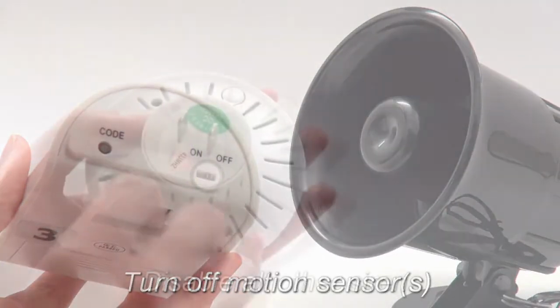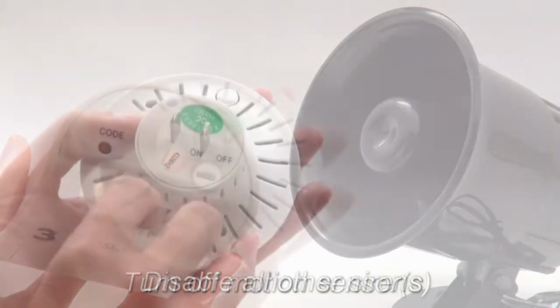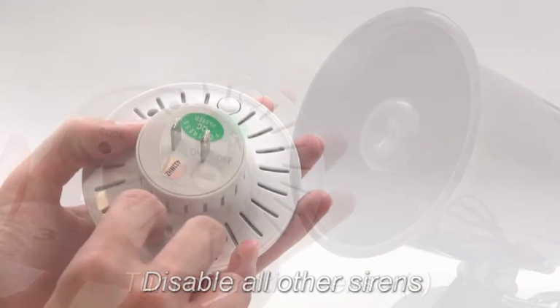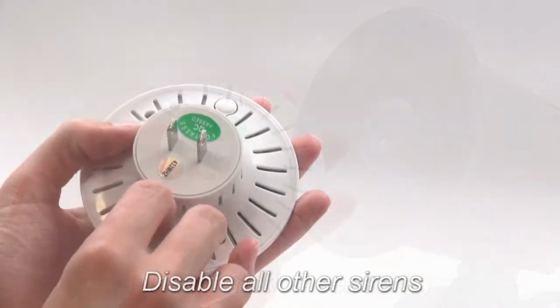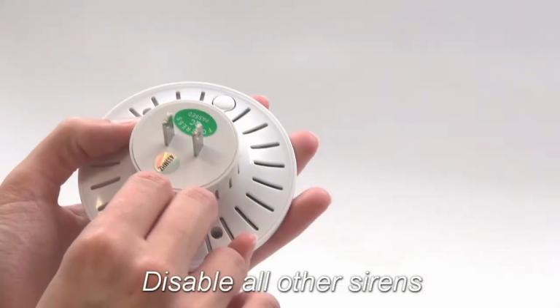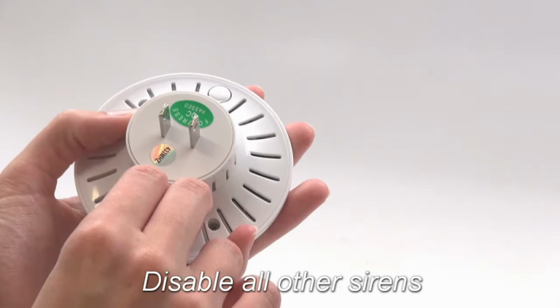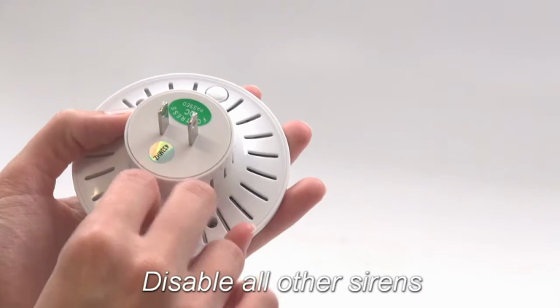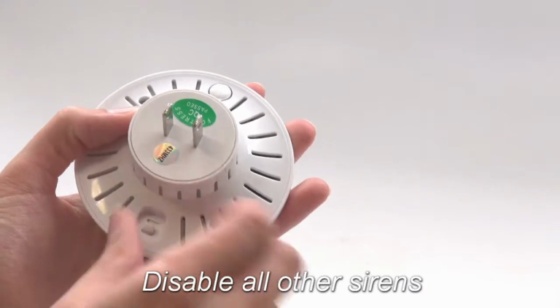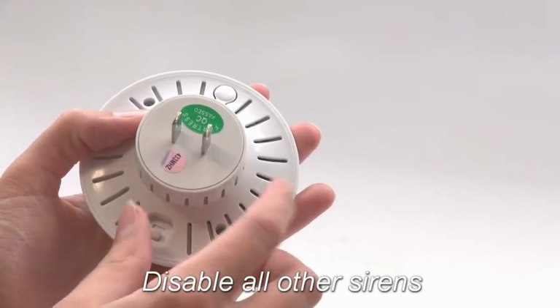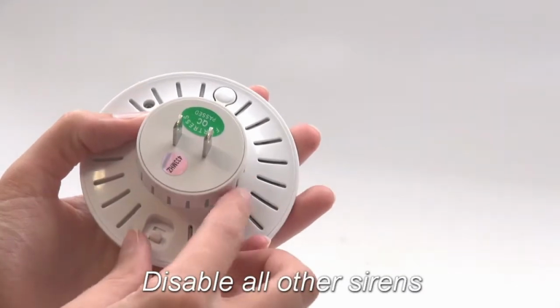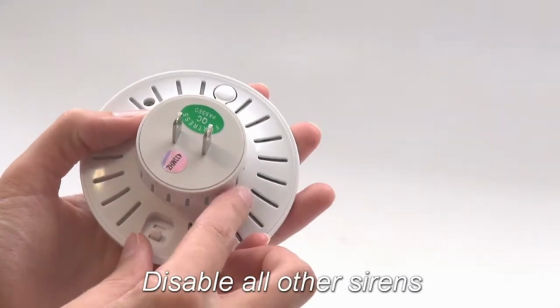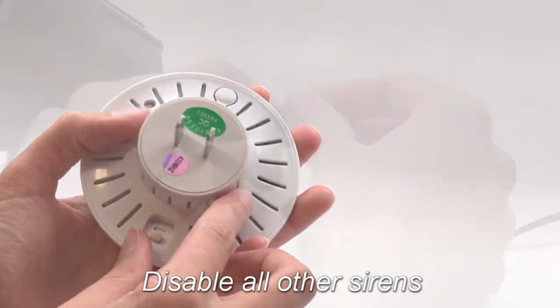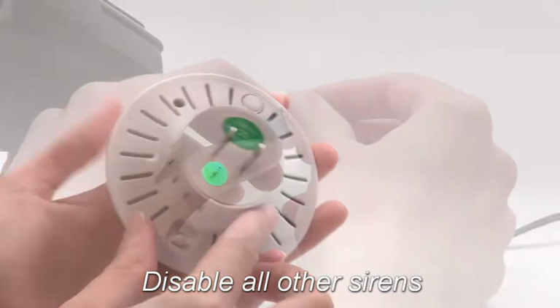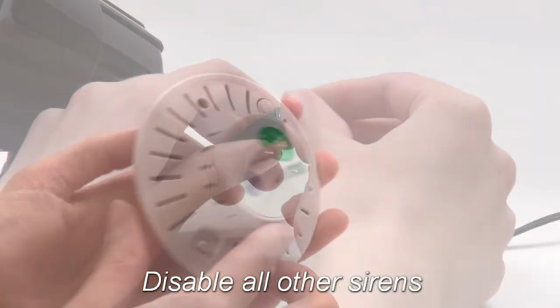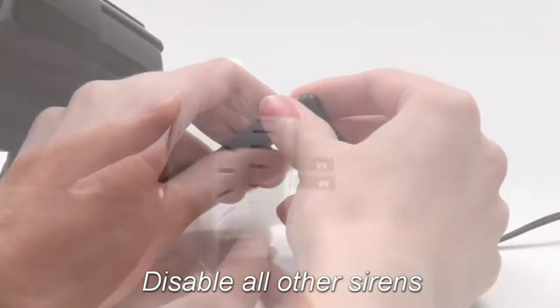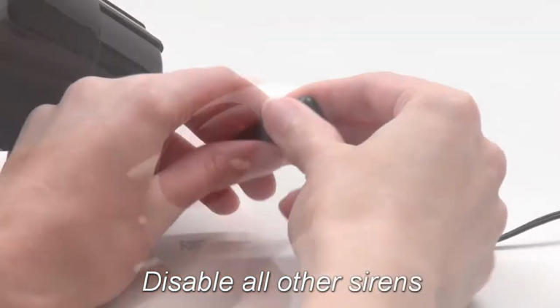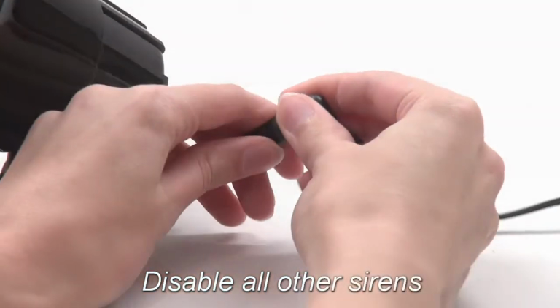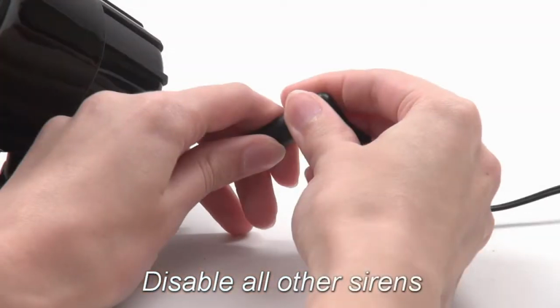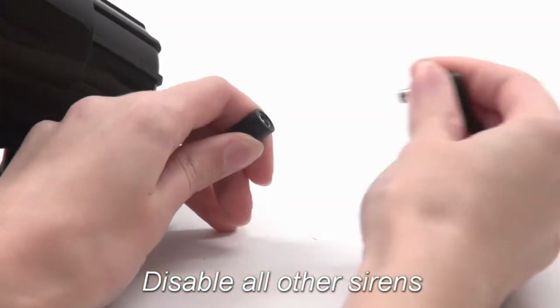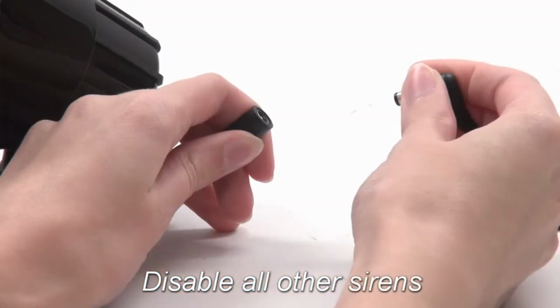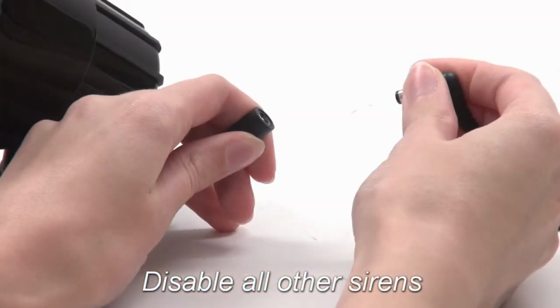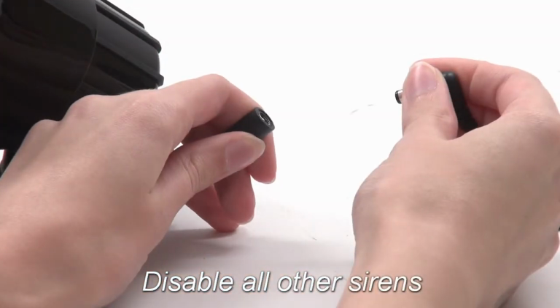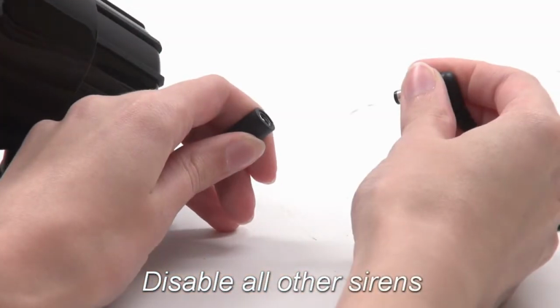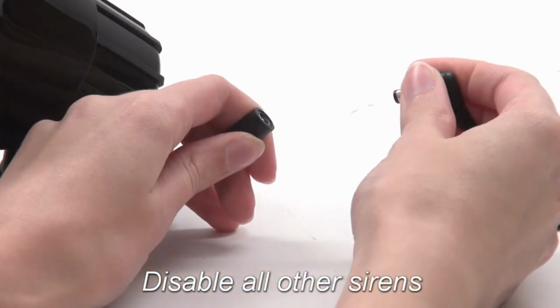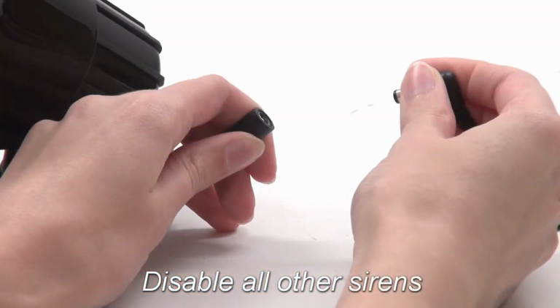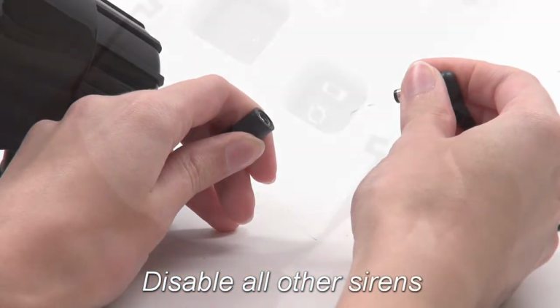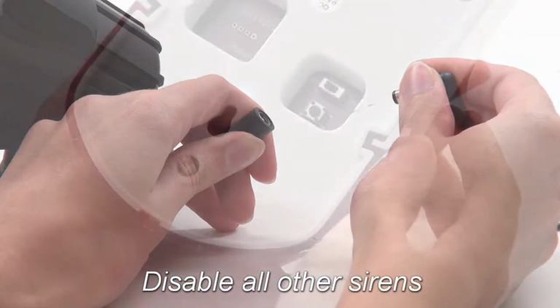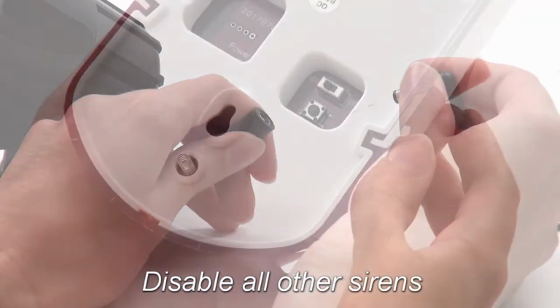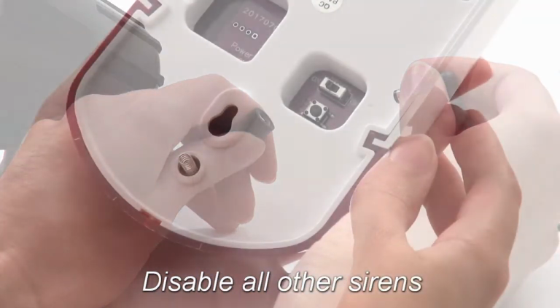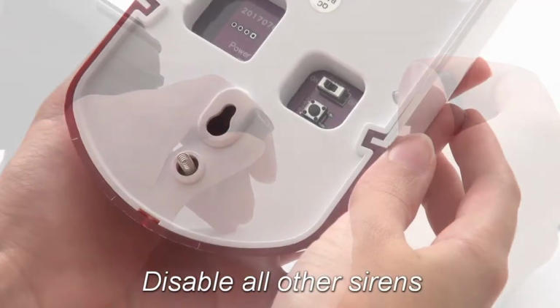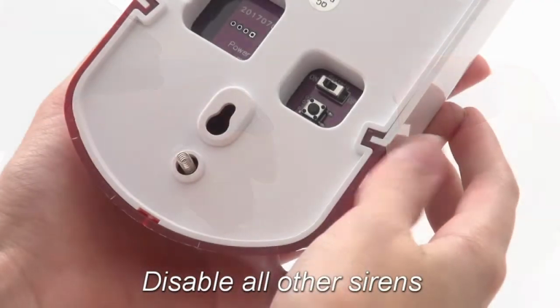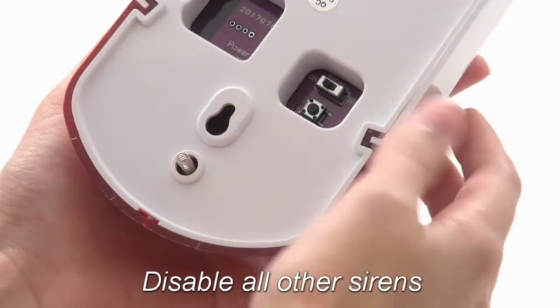Next, unplug and turn off, if applicable, all sirens except the one you are programming.